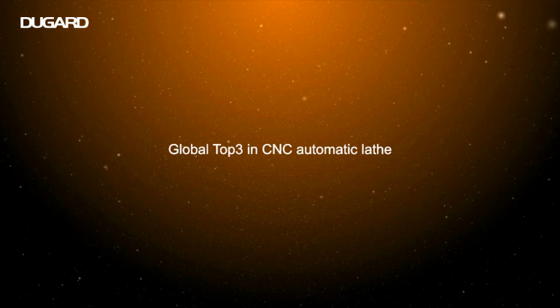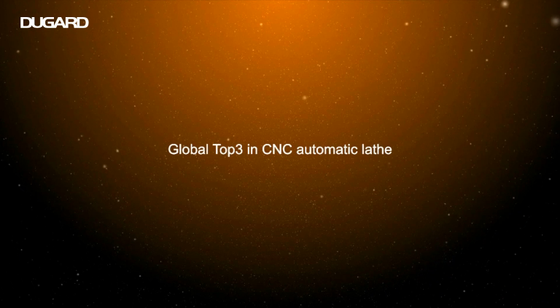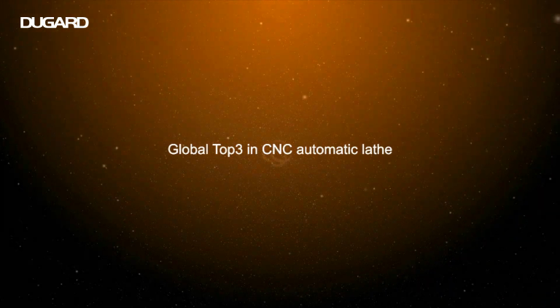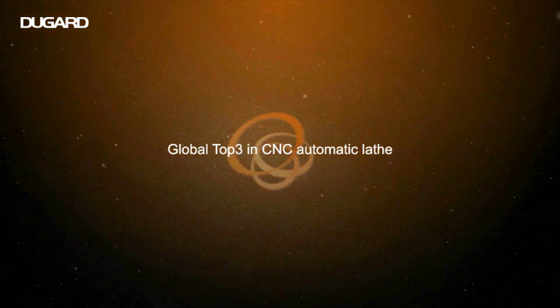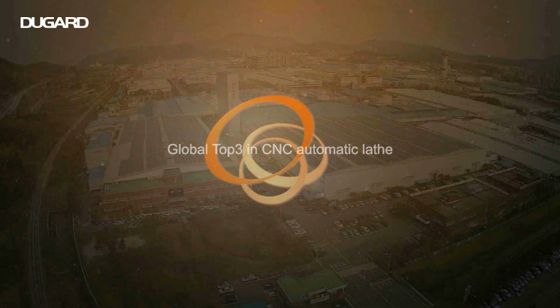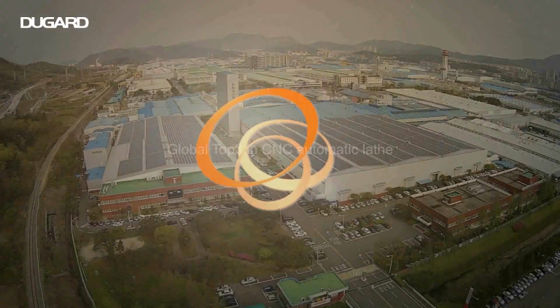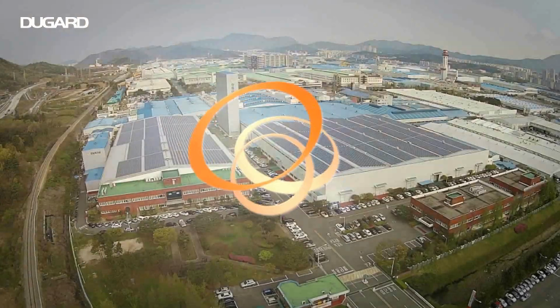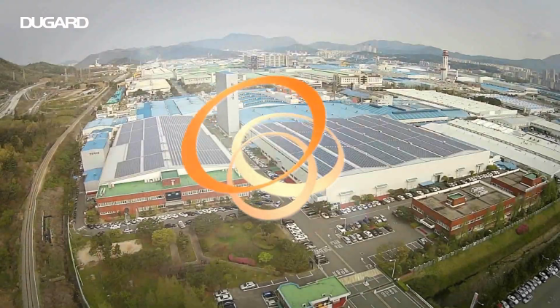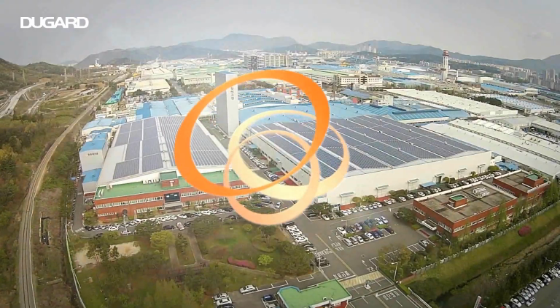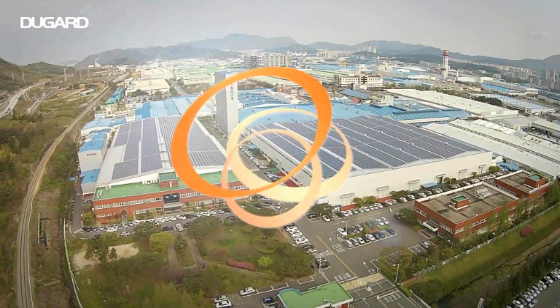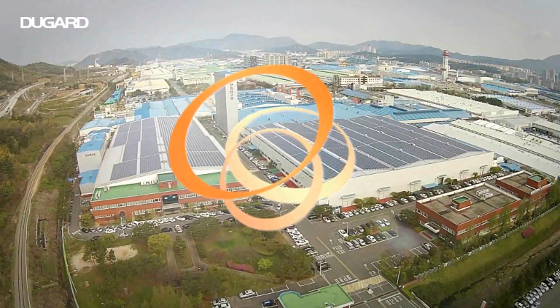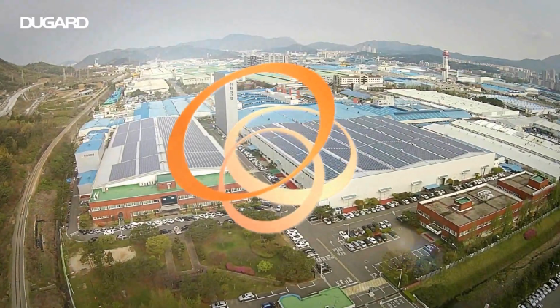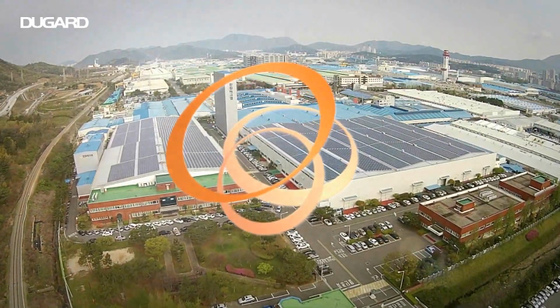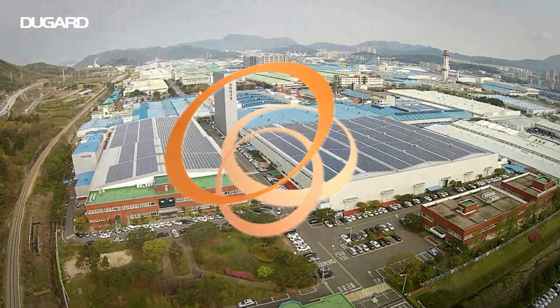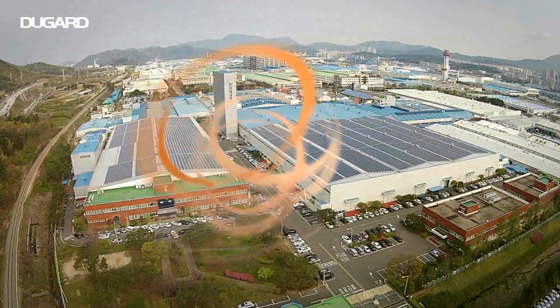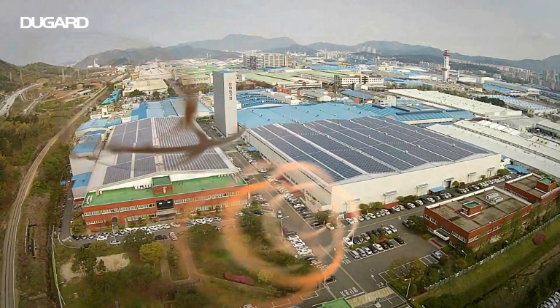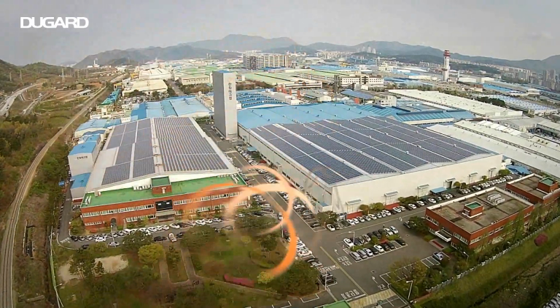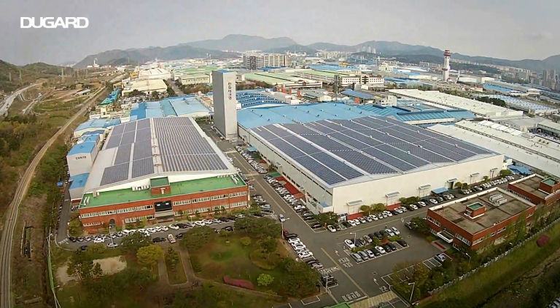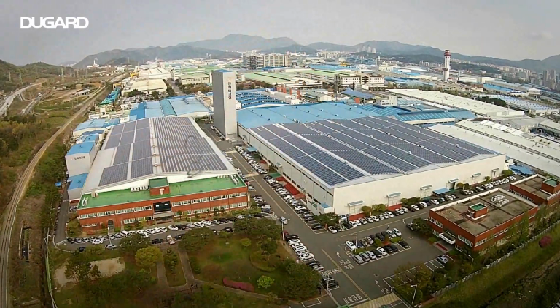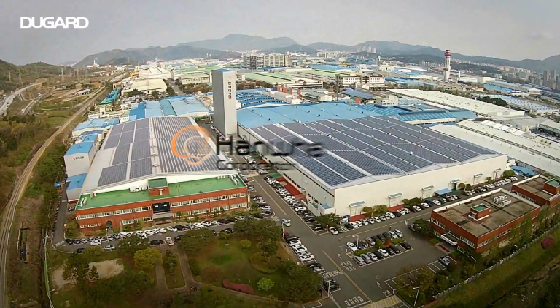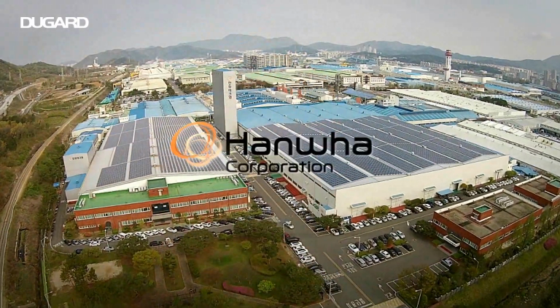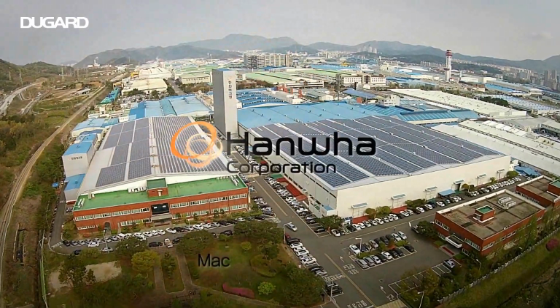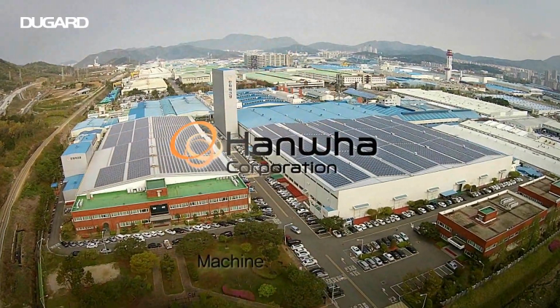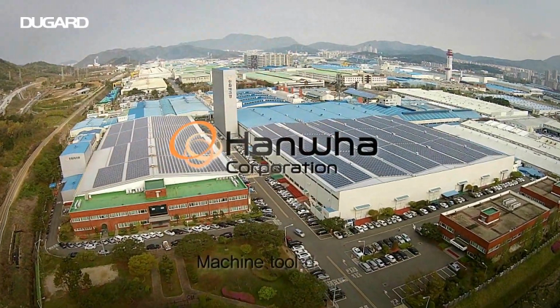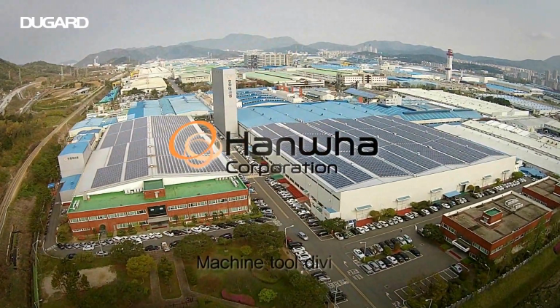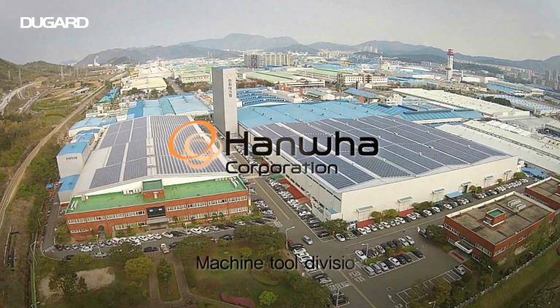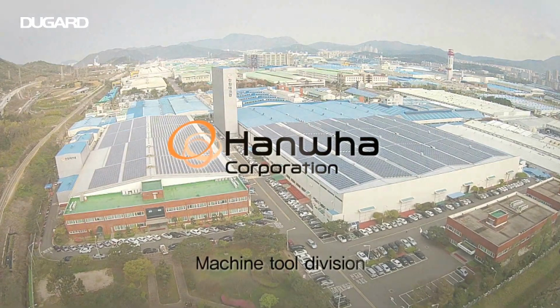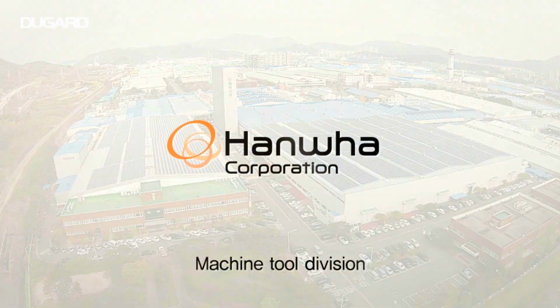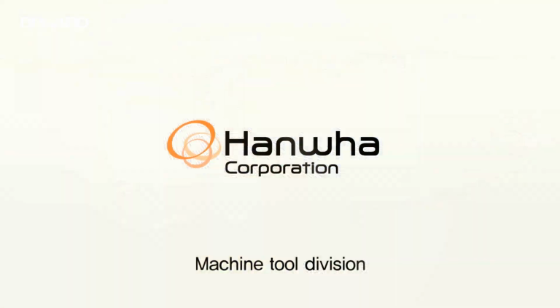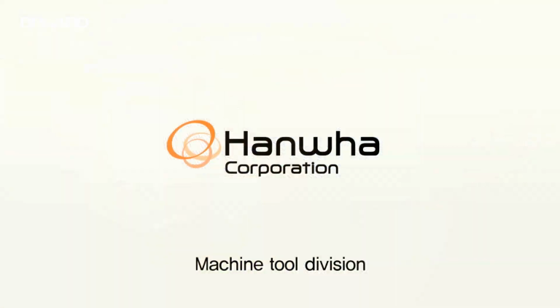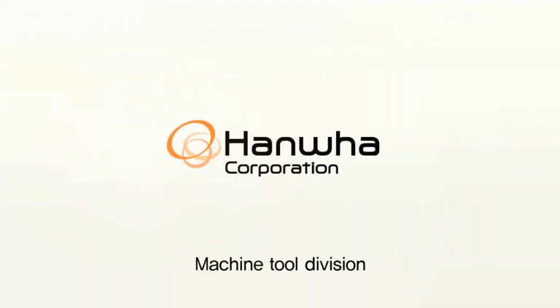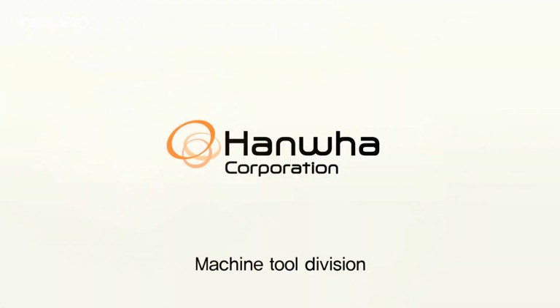HMS can provide that the machine status at the factory can be seen at a glance via mobile and PC.